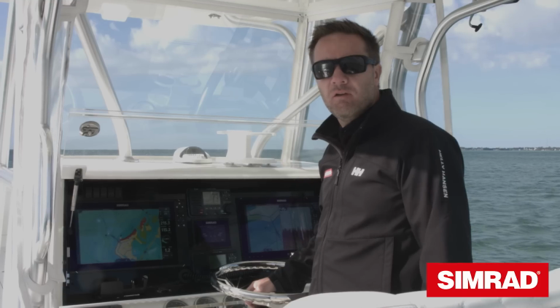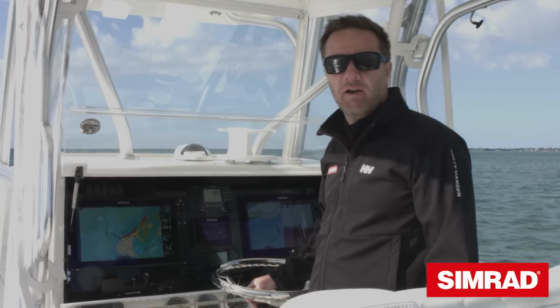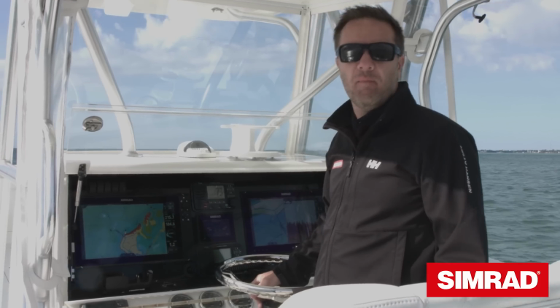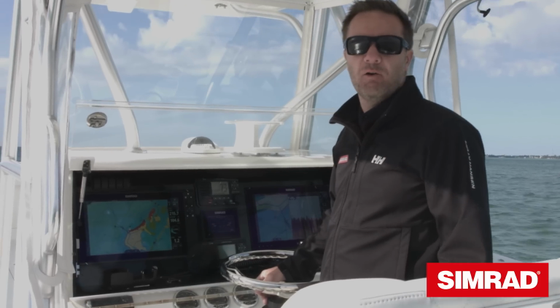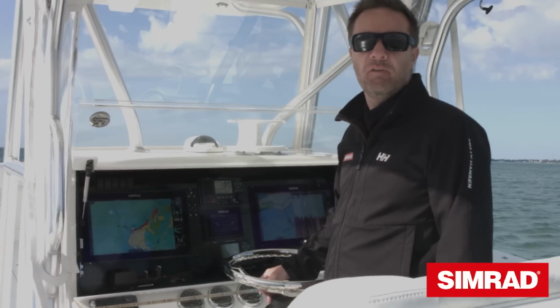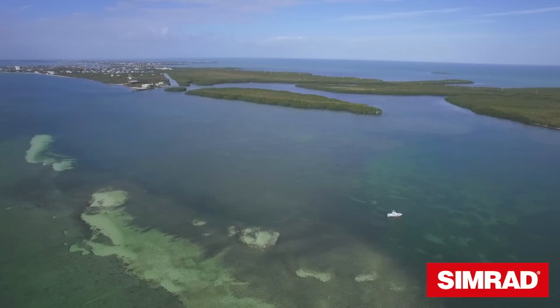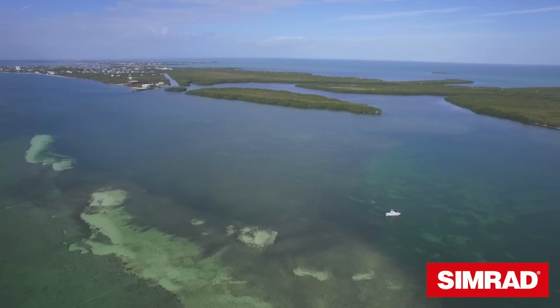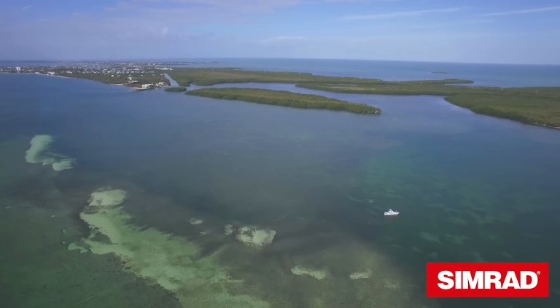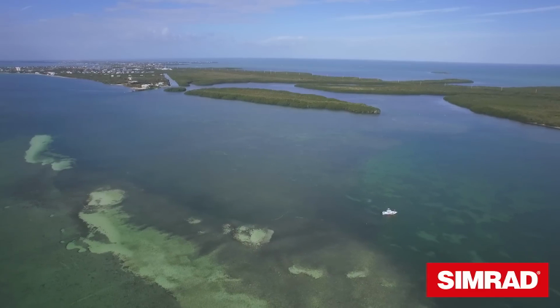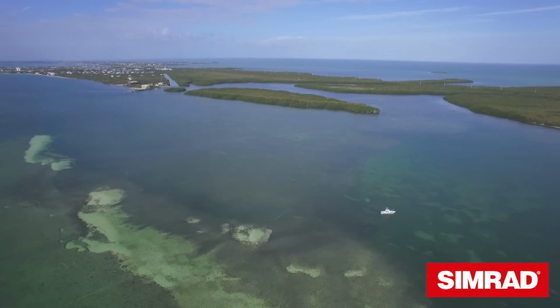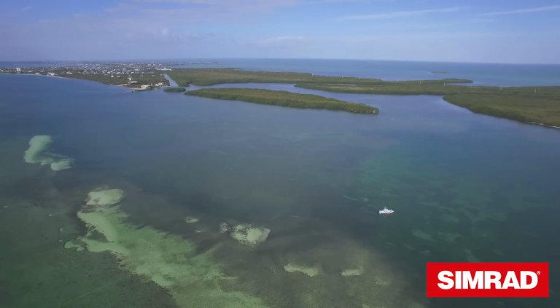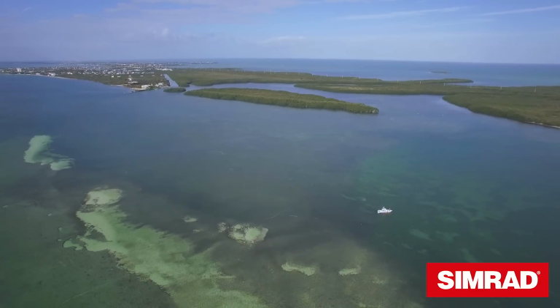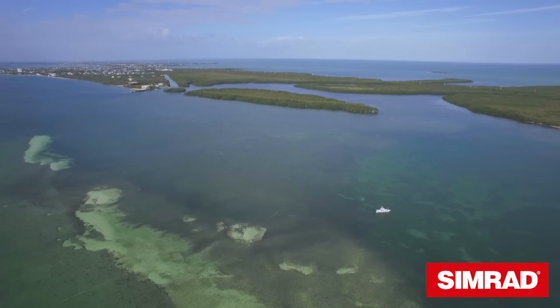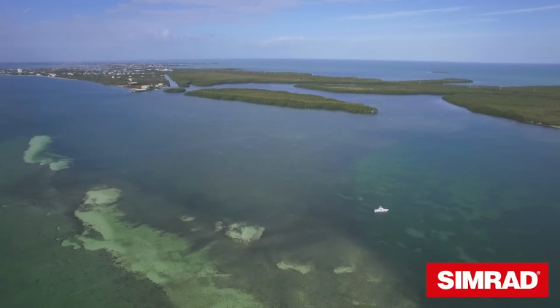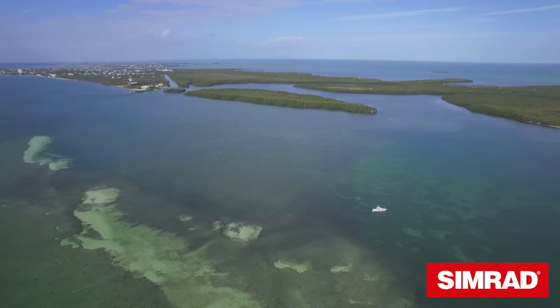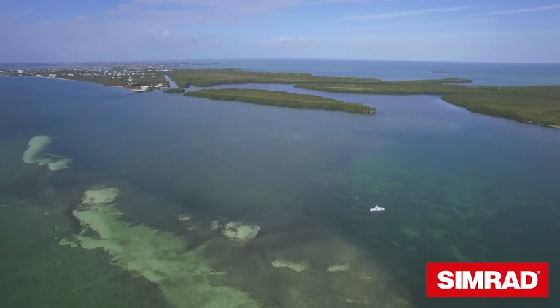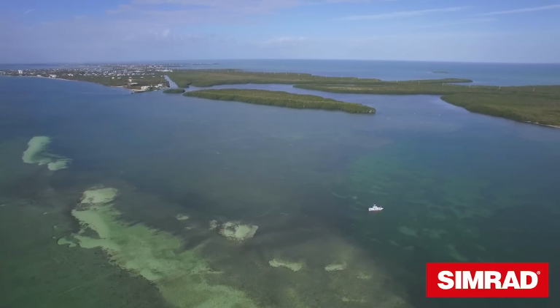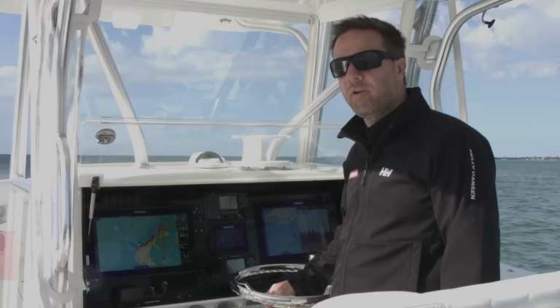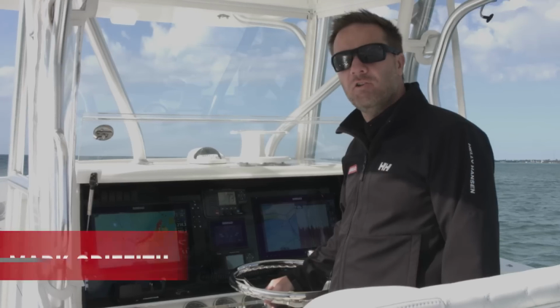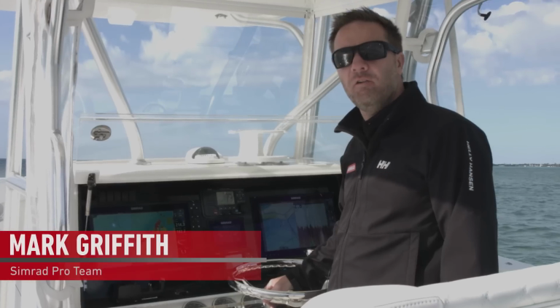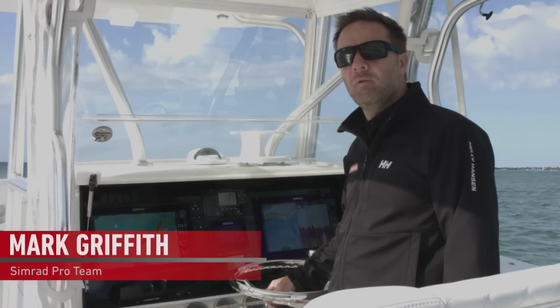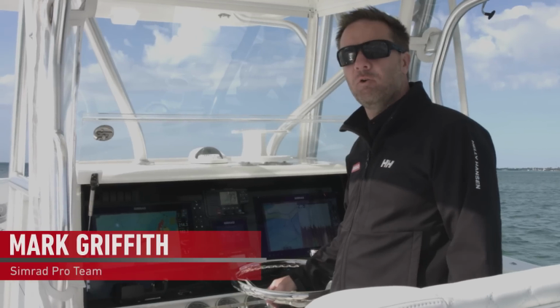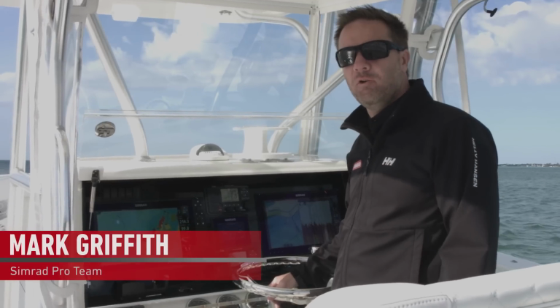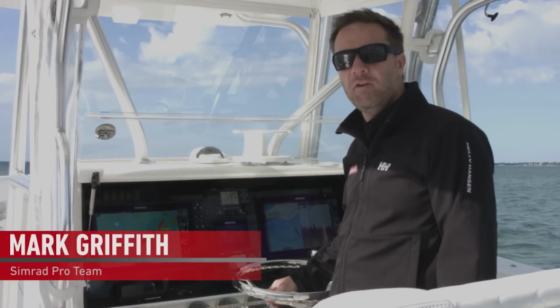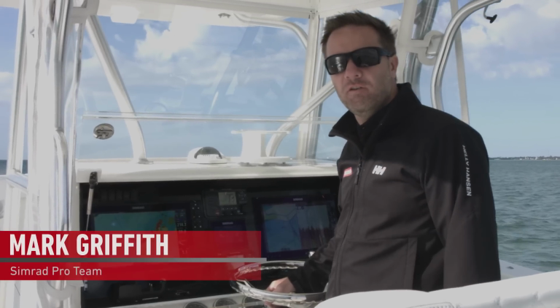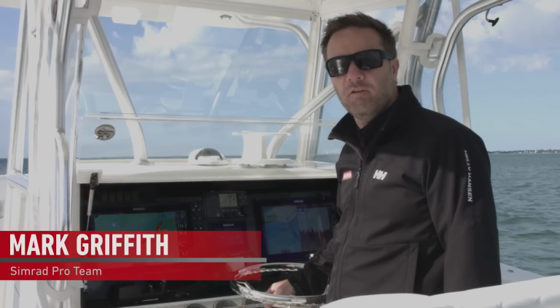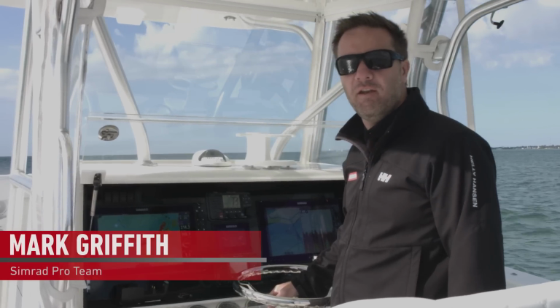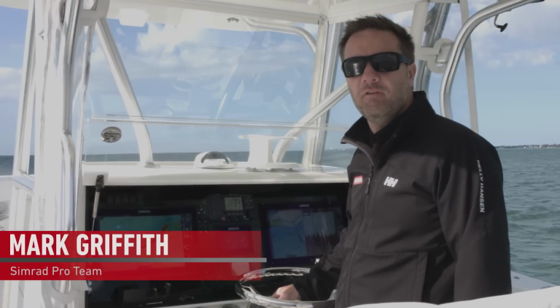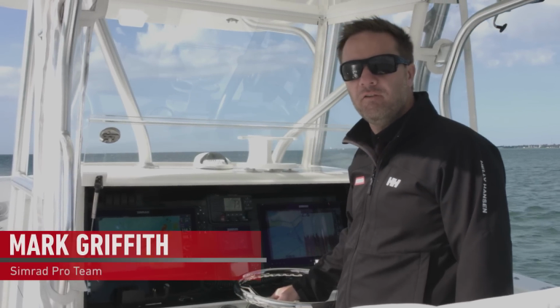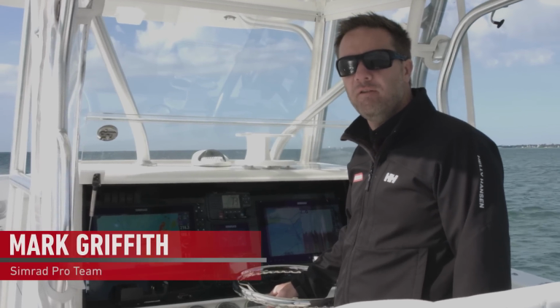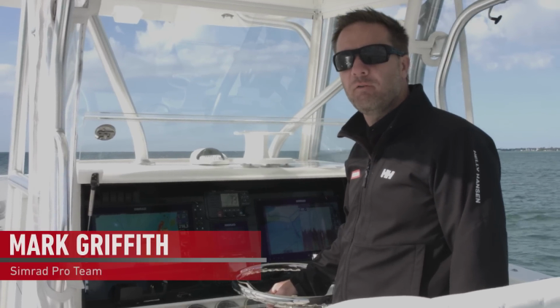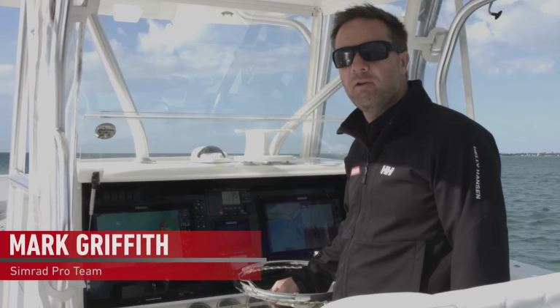Hi, I'm Mark Griffith. Today we're on the water in the Florida Keys and we're going to show you some of the cool new features on the NSS EVO 3.